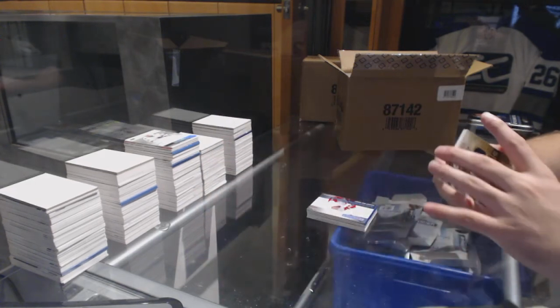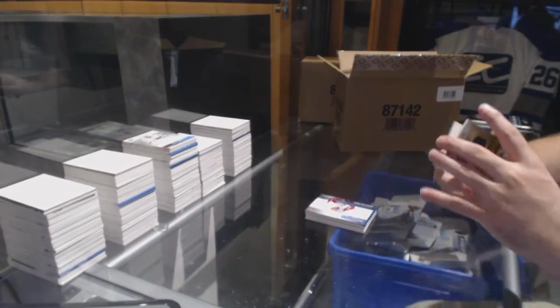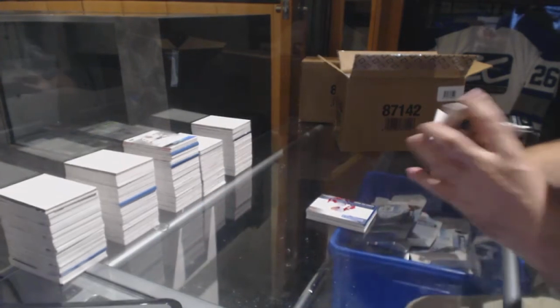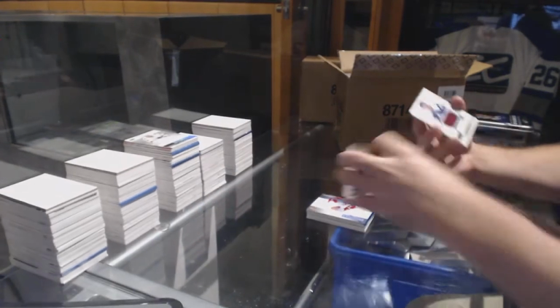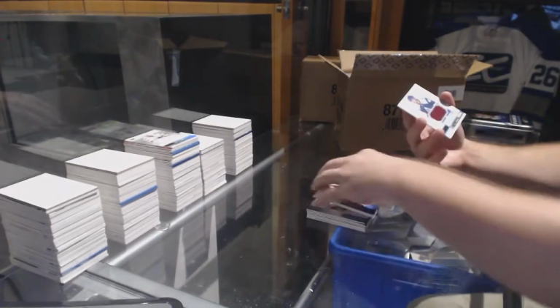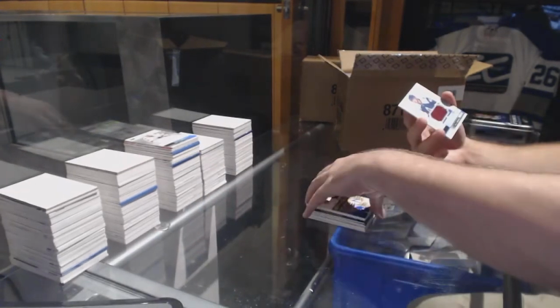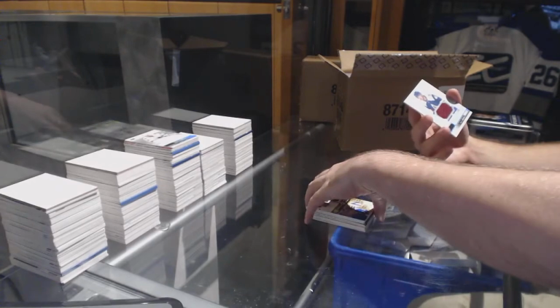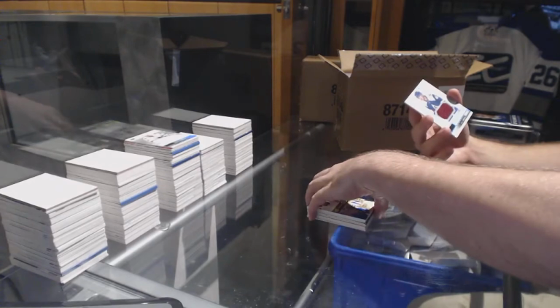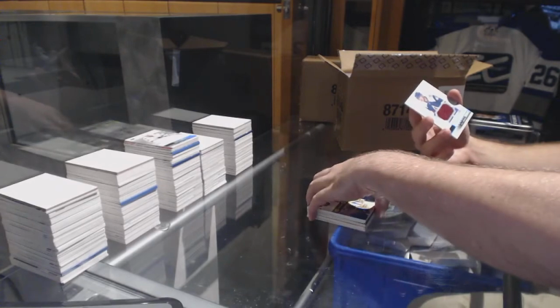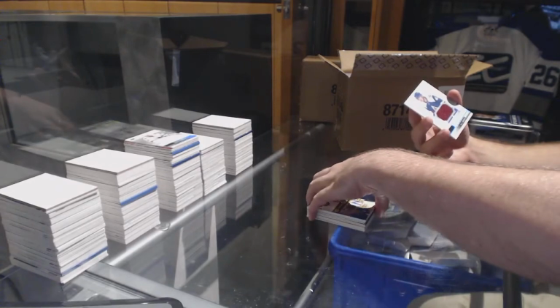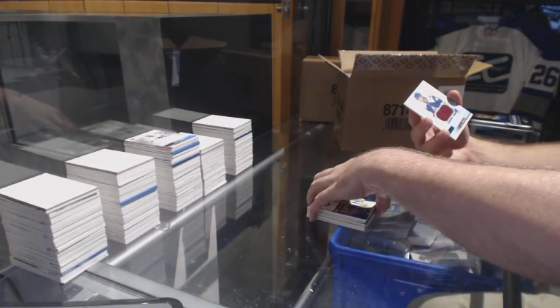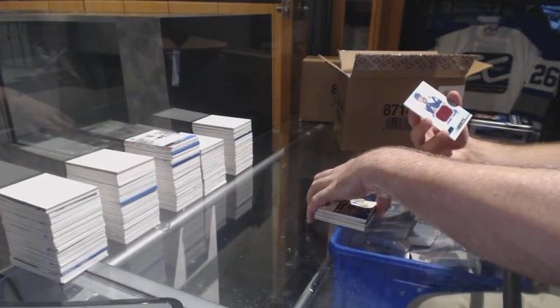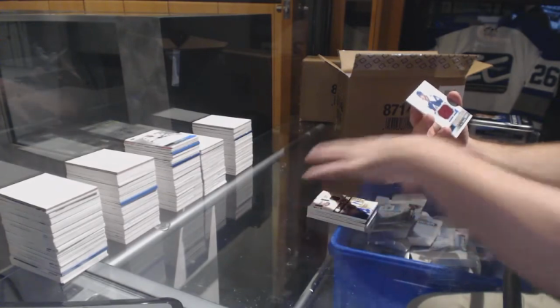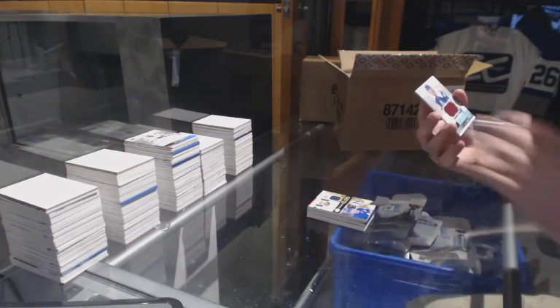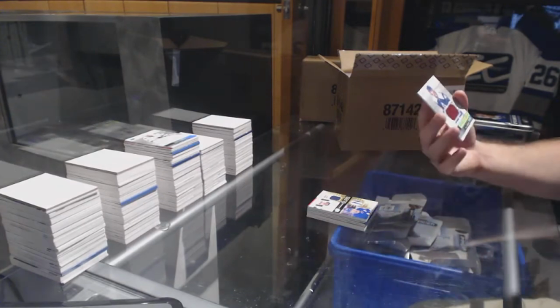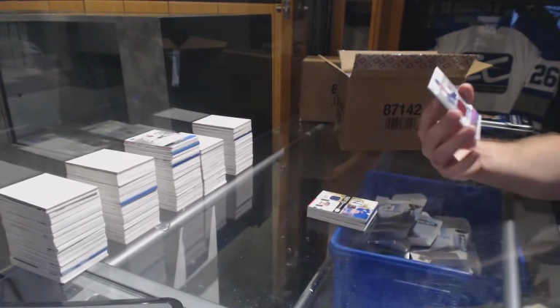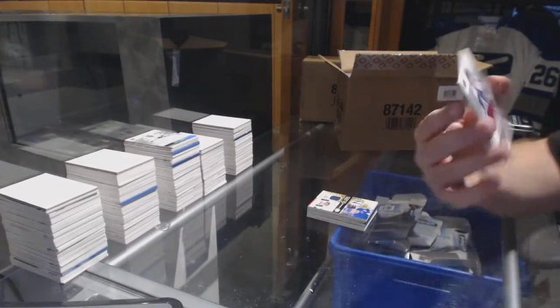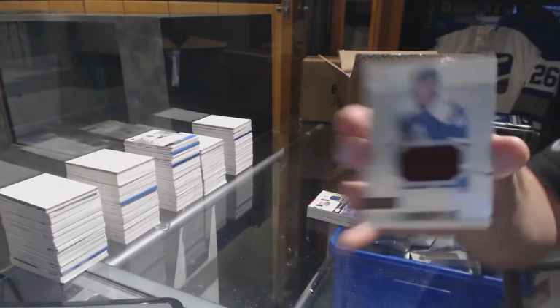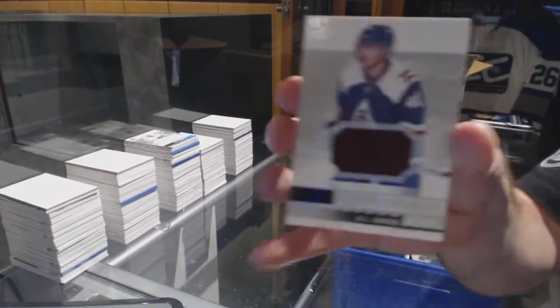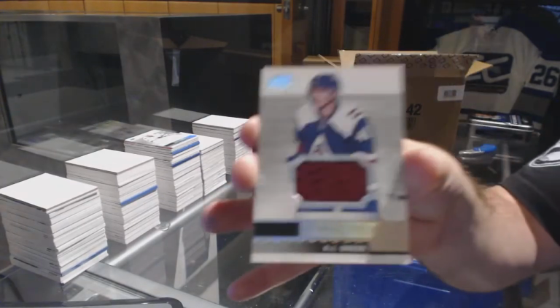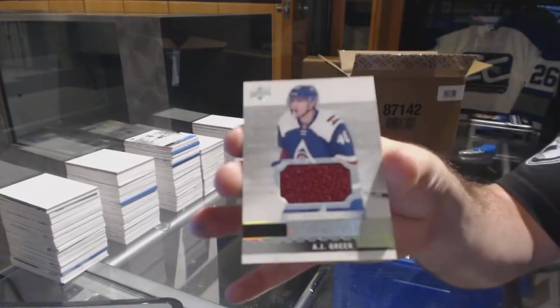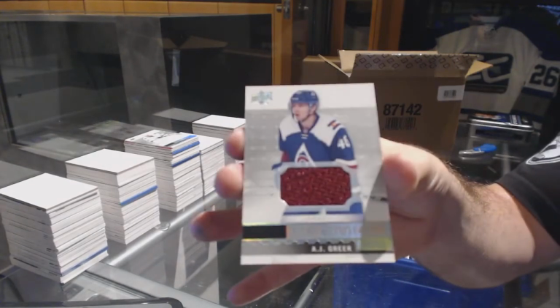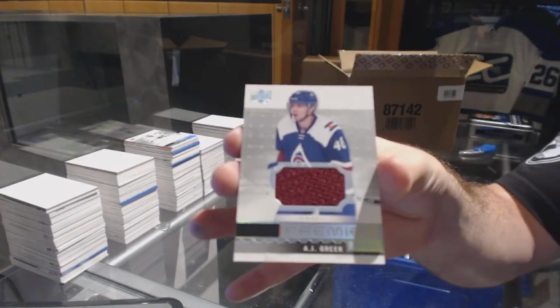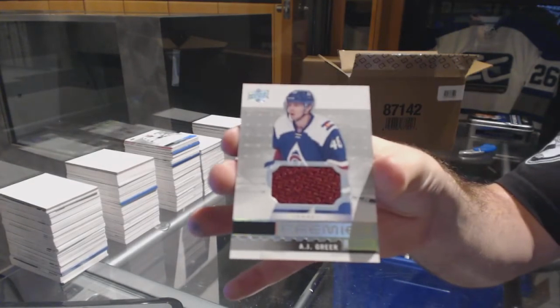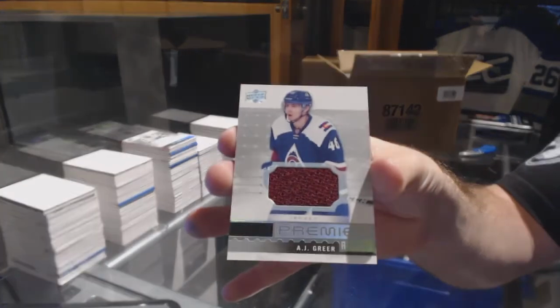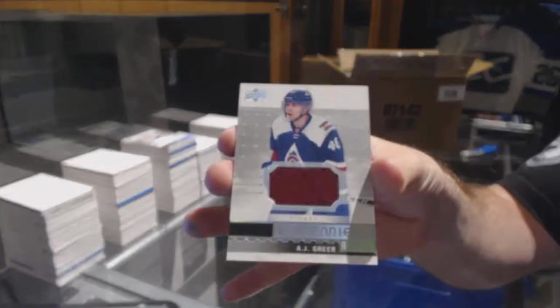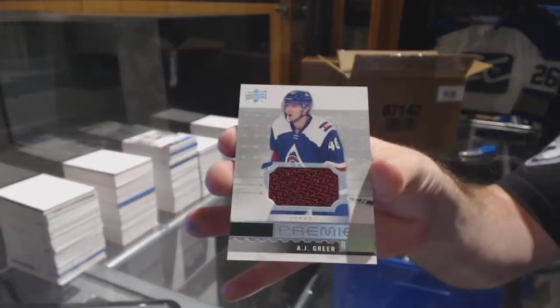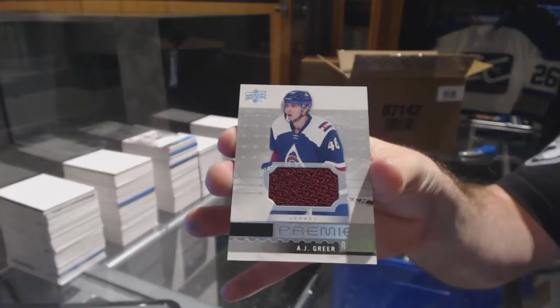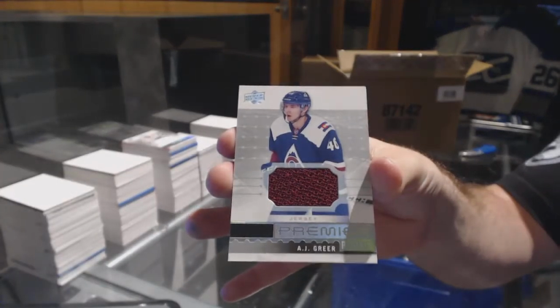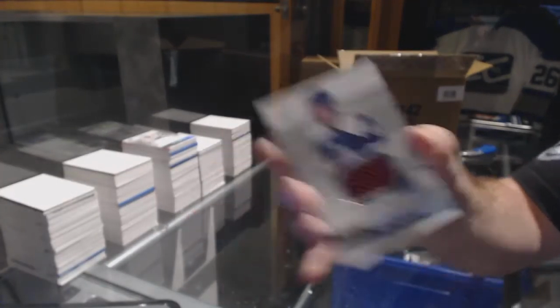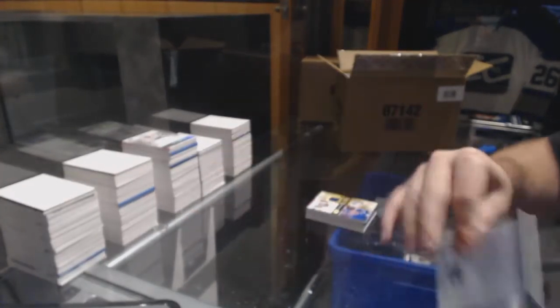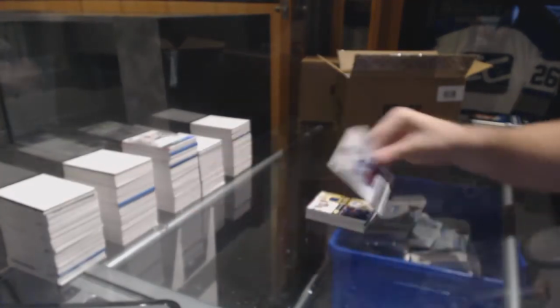And we've got for the Avalanche, A.J. Greer jersey.